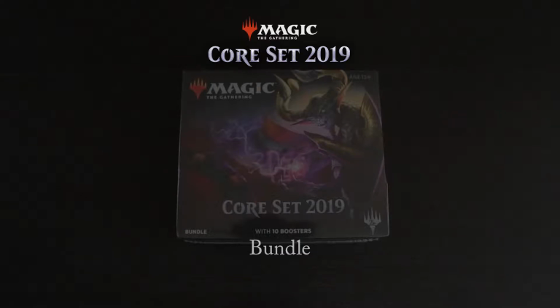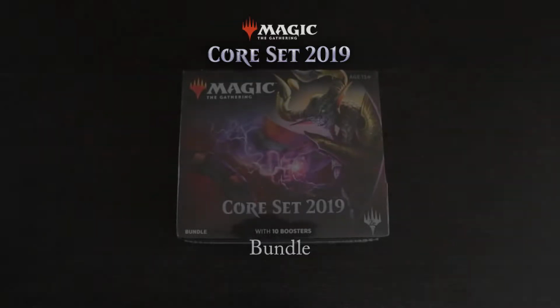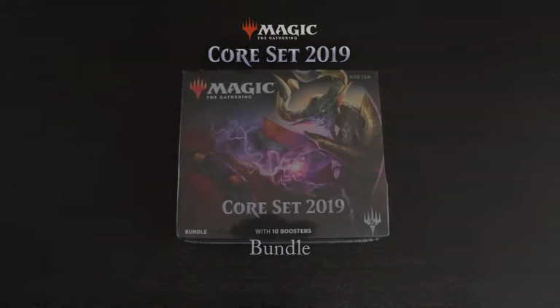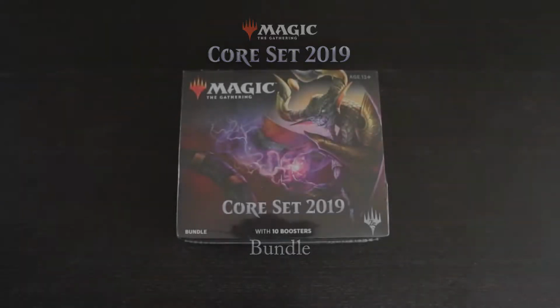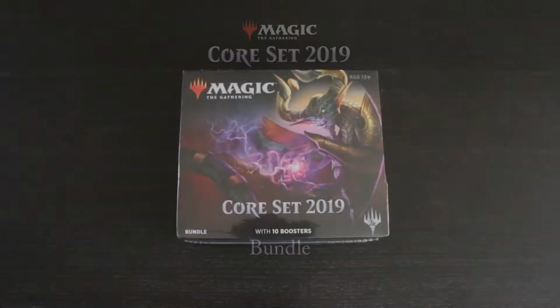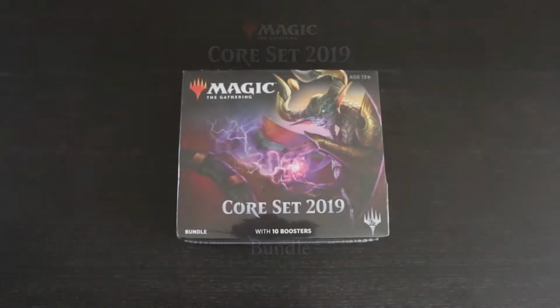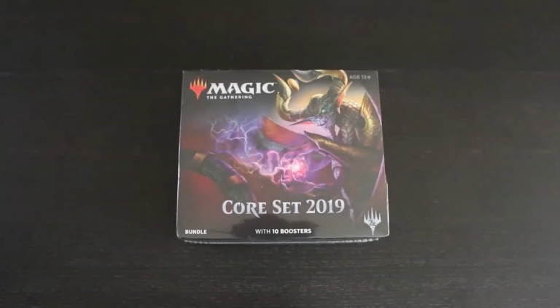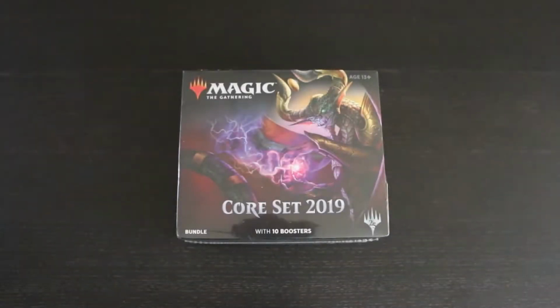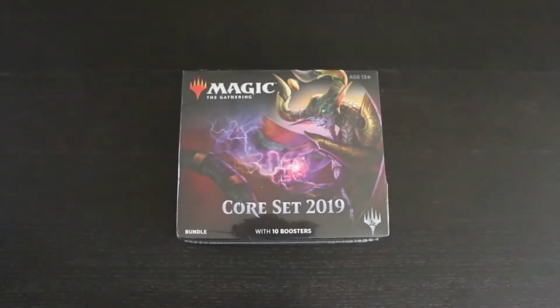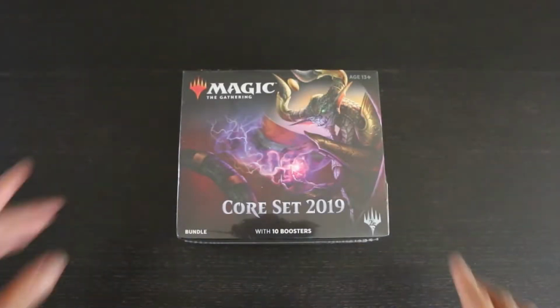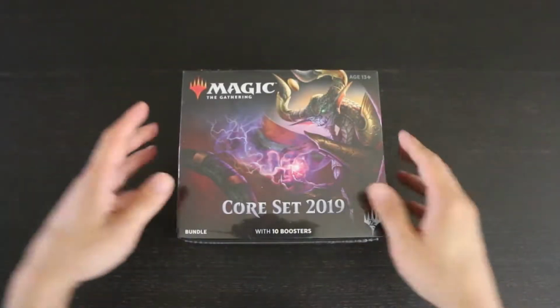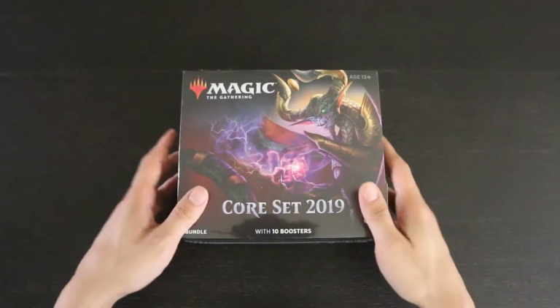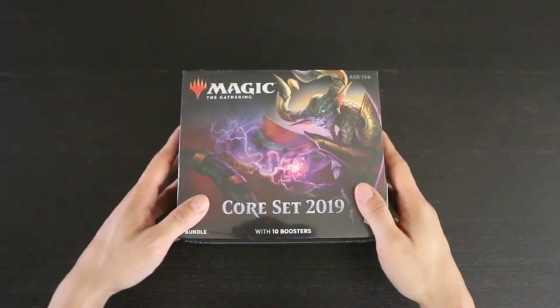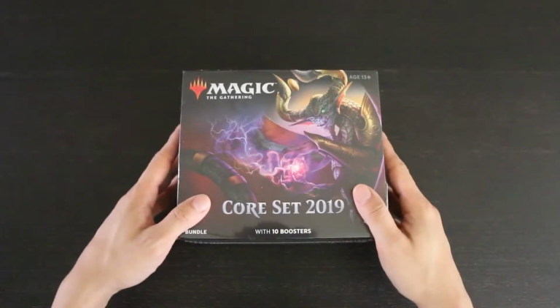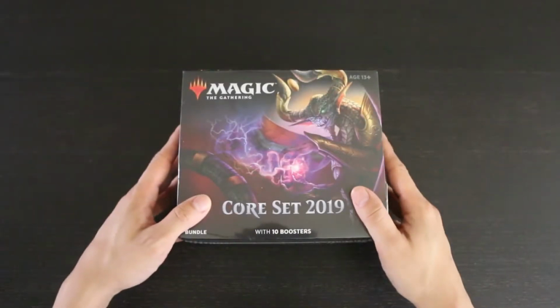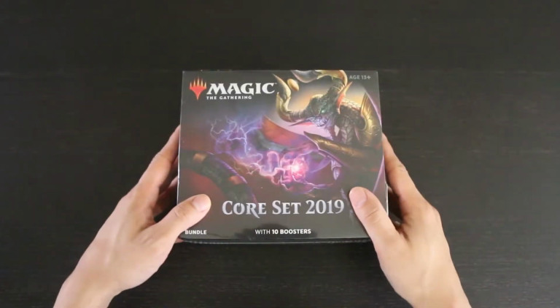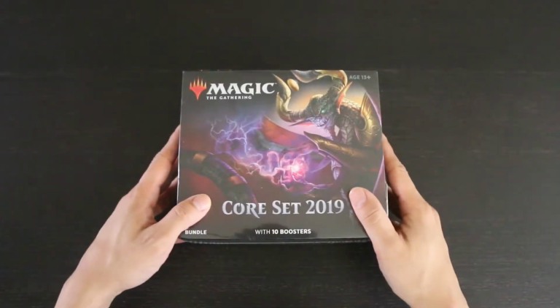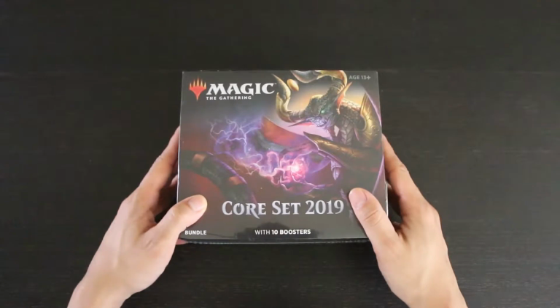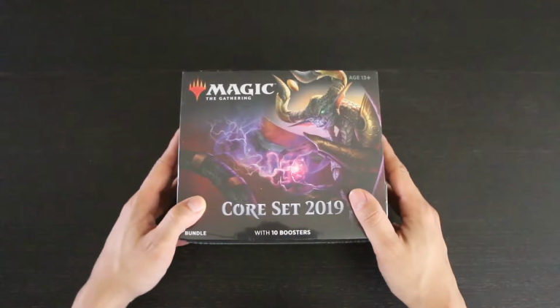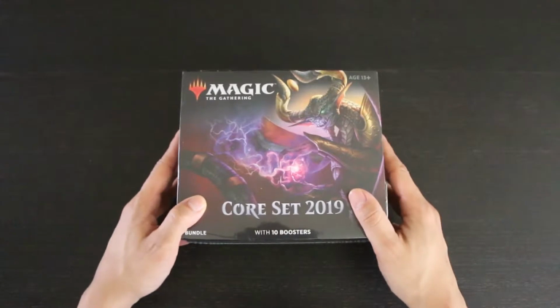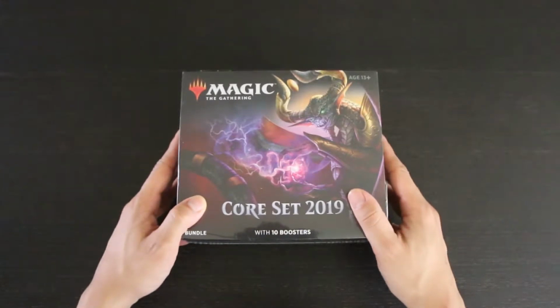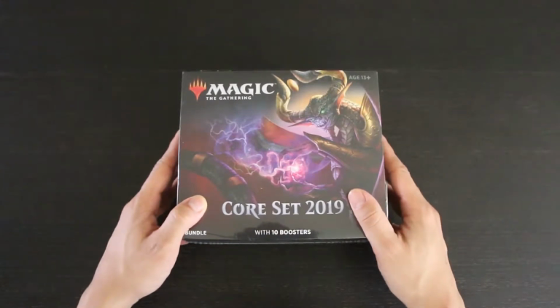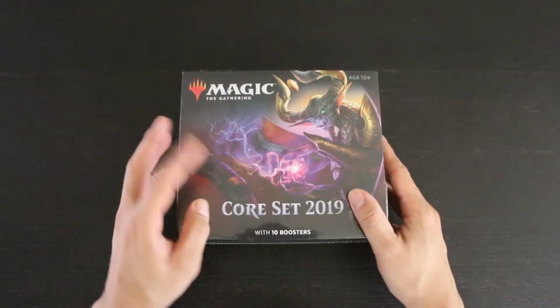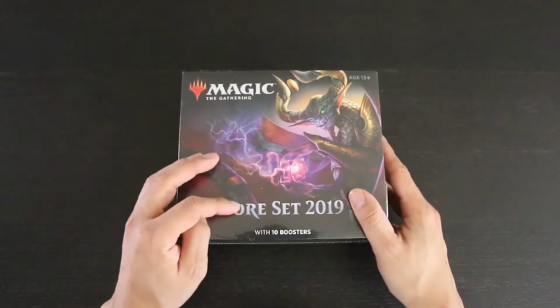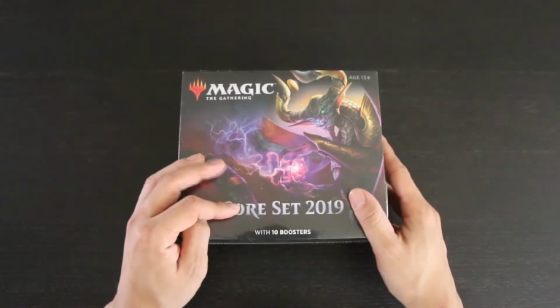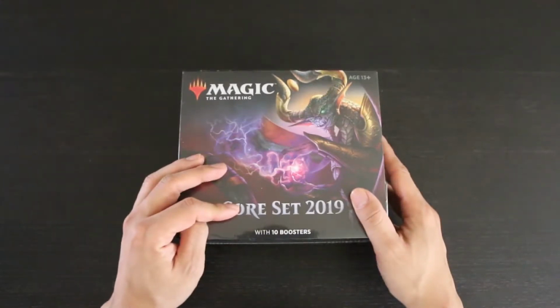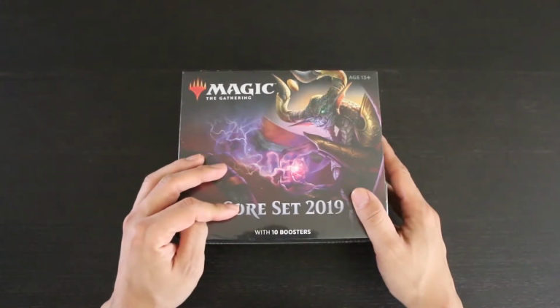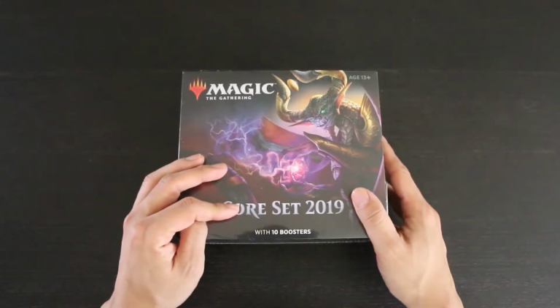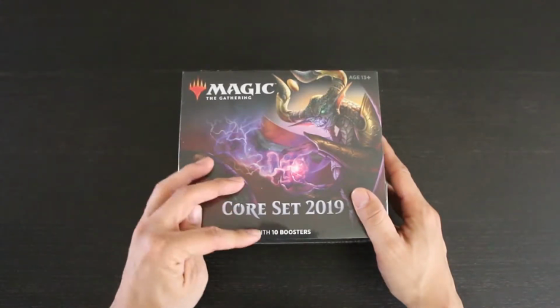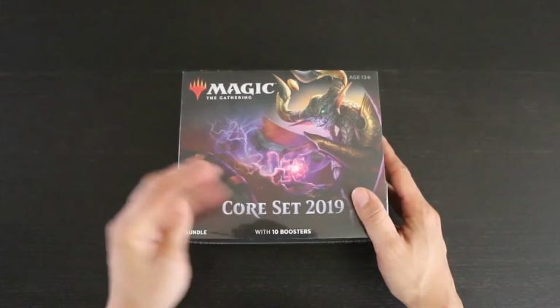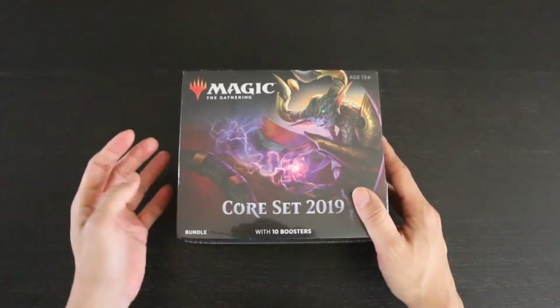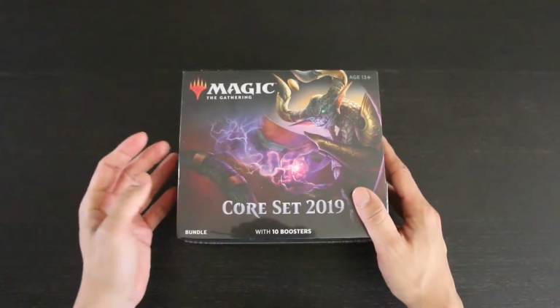Hello everyone, it's Refresh, and I'm here to take a look at Magic the Gathering's Core Set 2019's bundle.